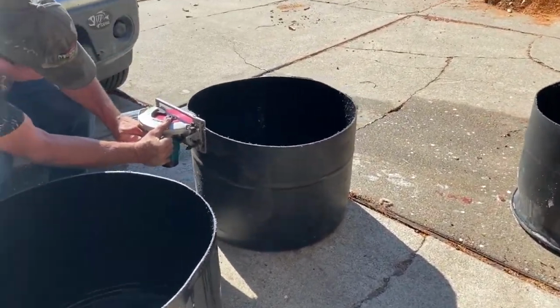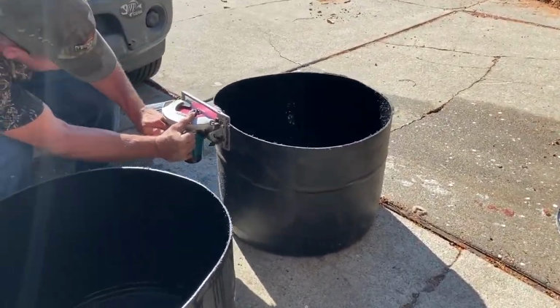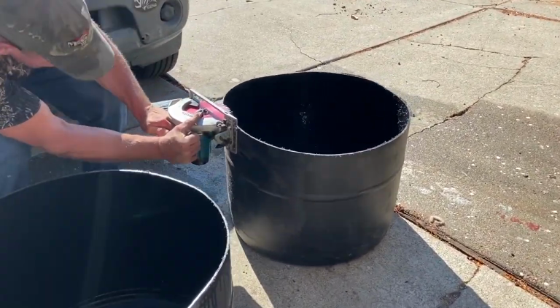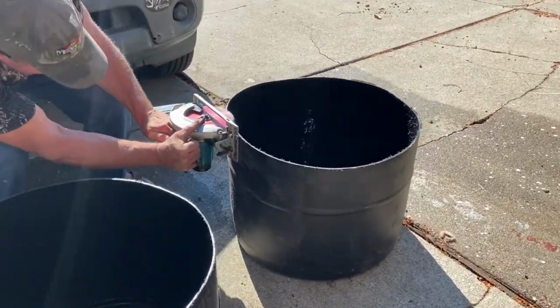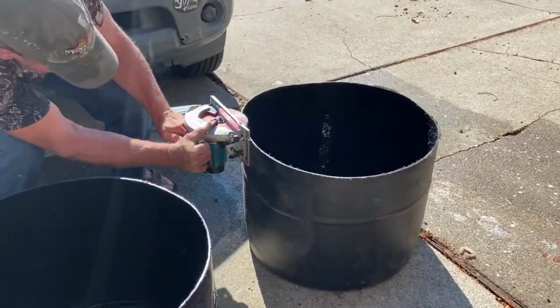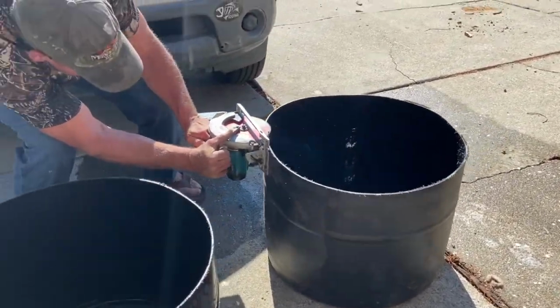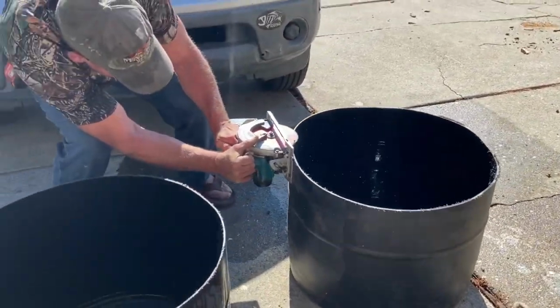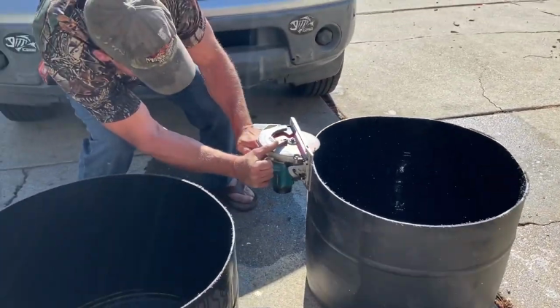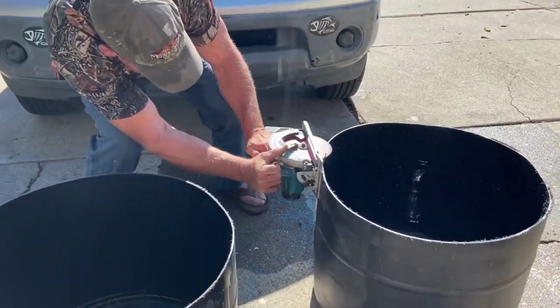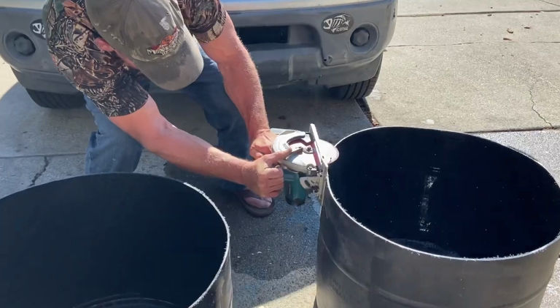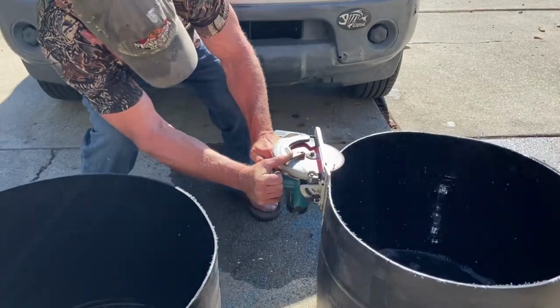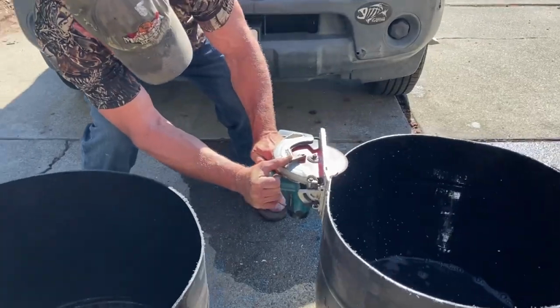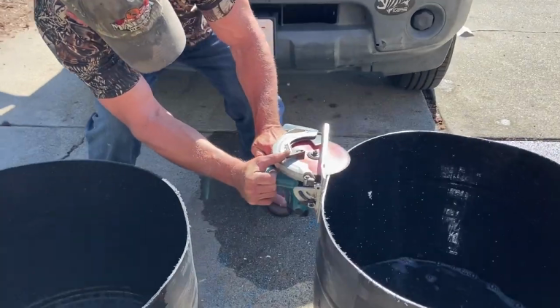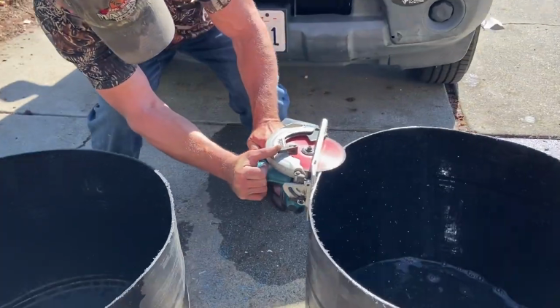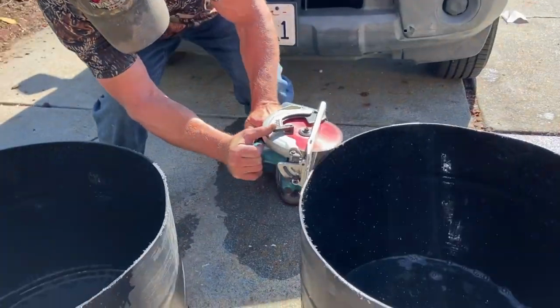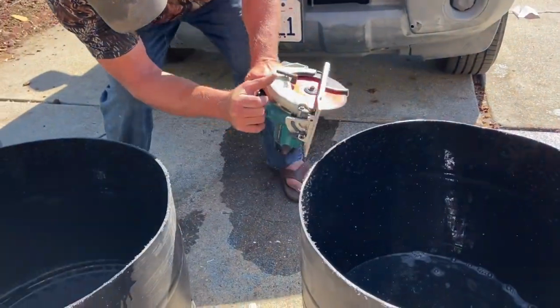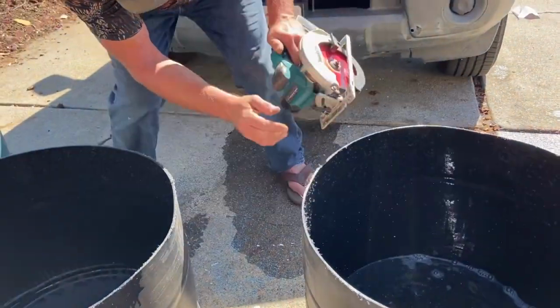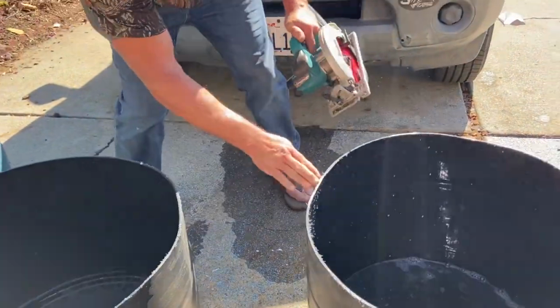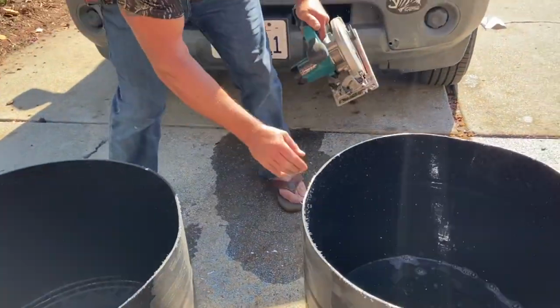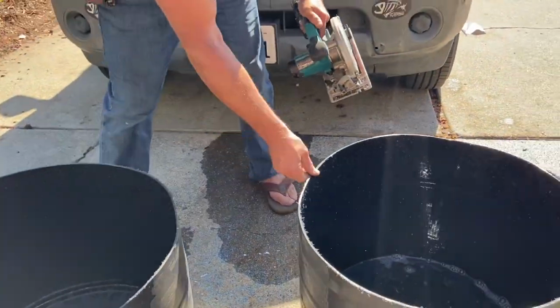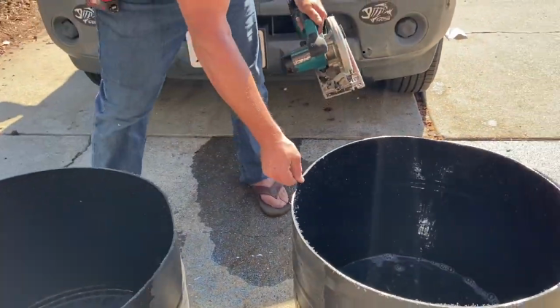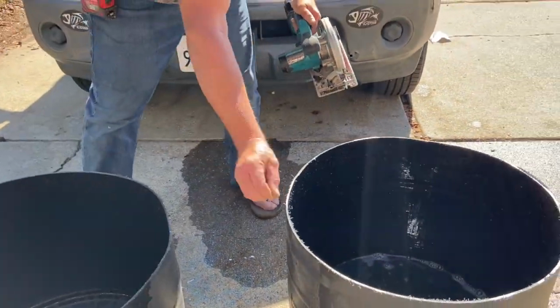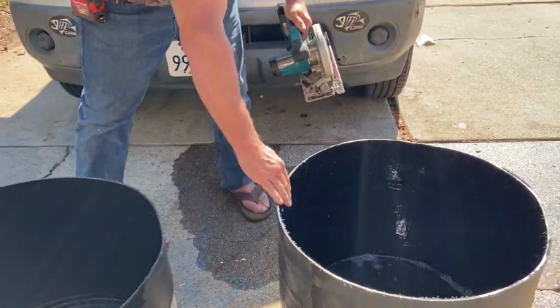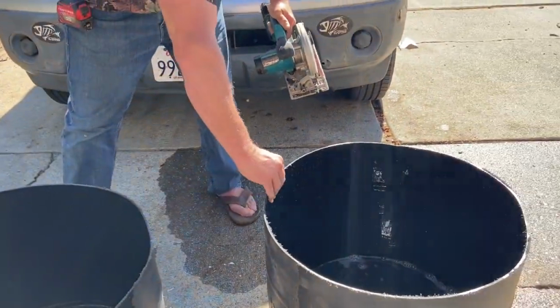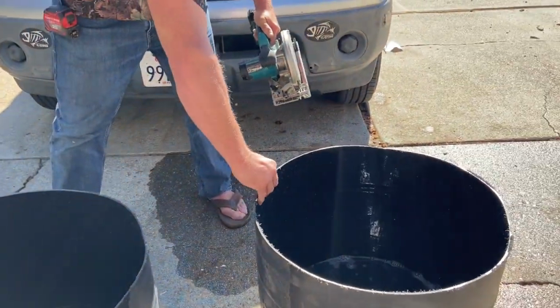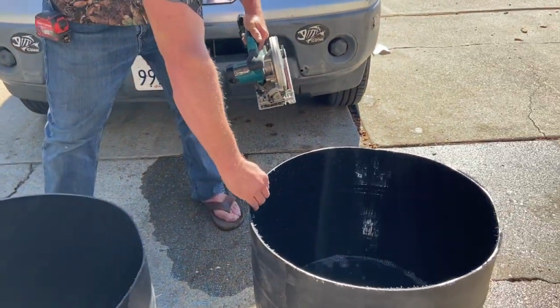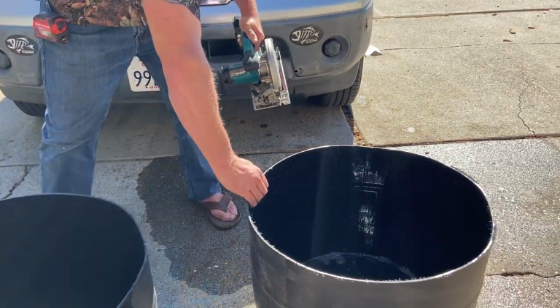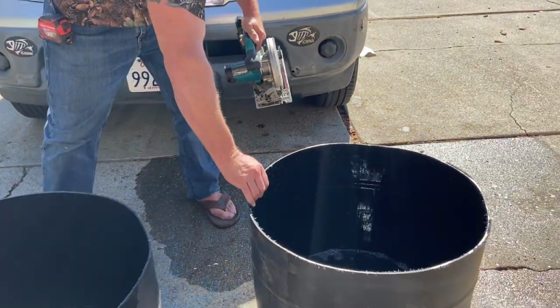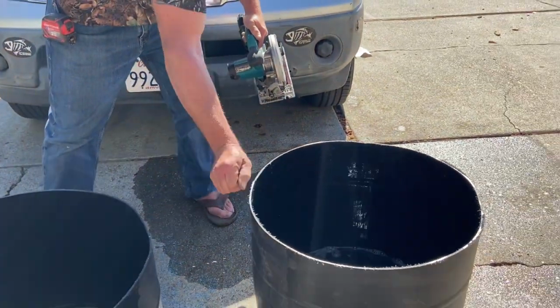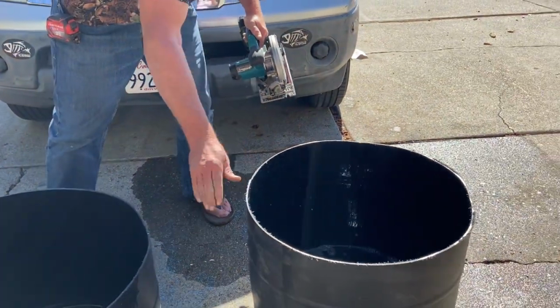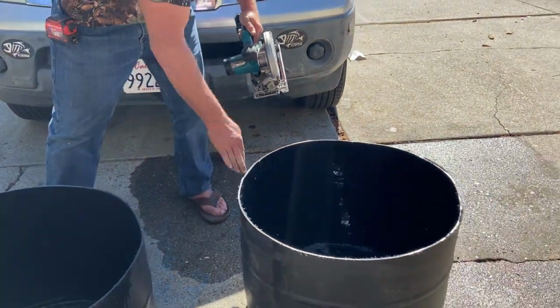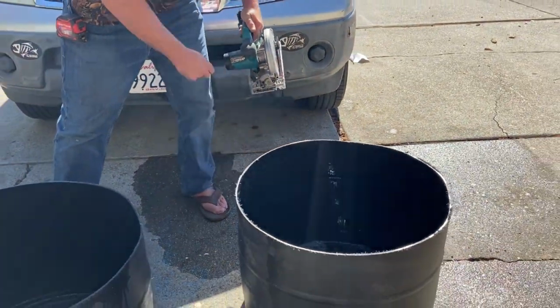I think he just turned it right there. Trim saw — you're using a trim saw. Yep.